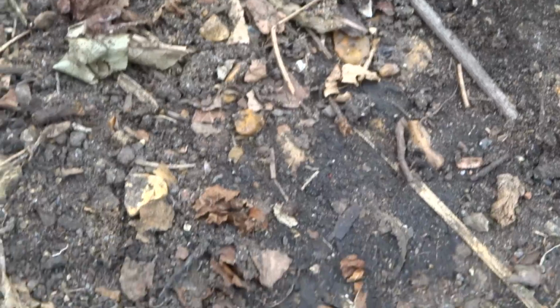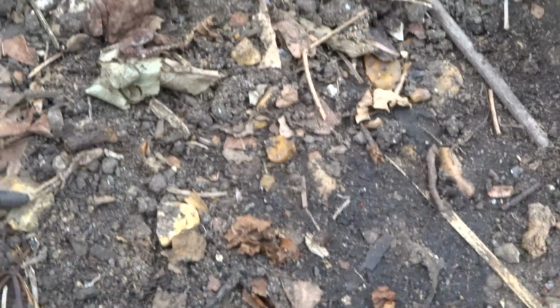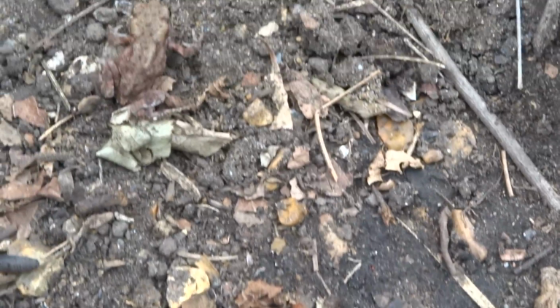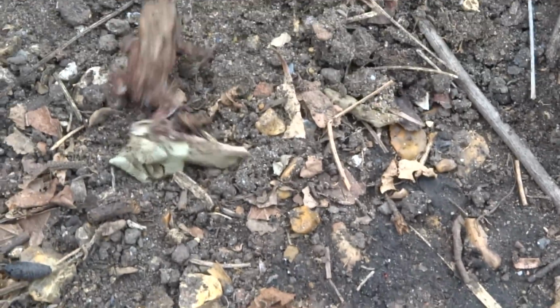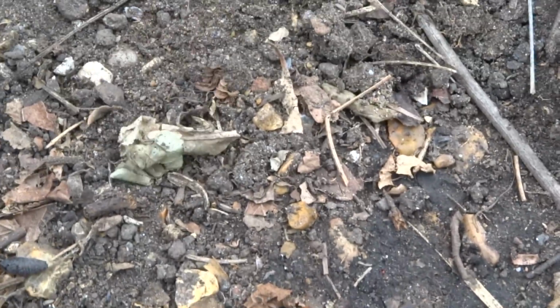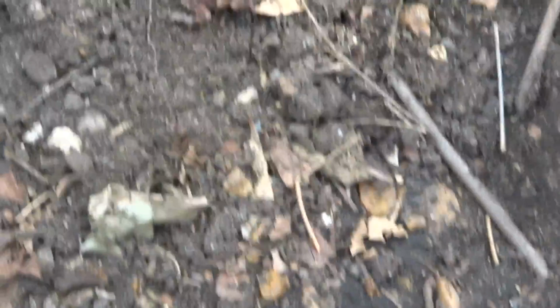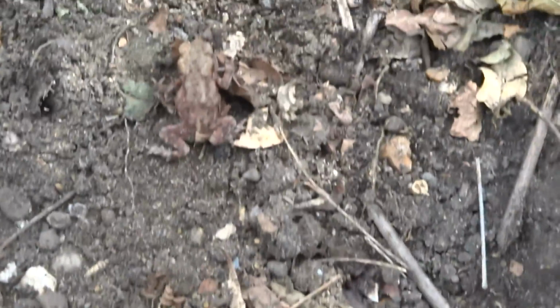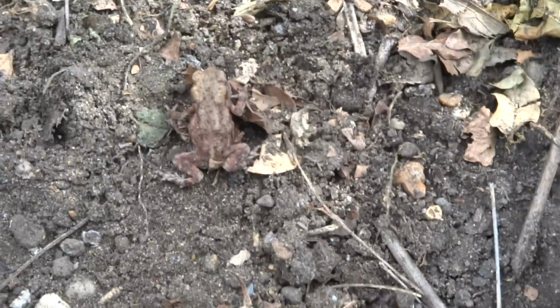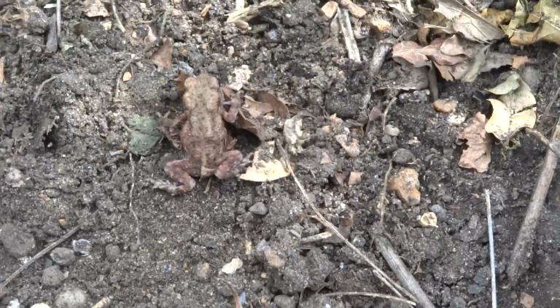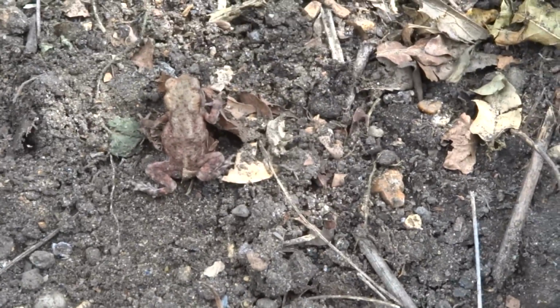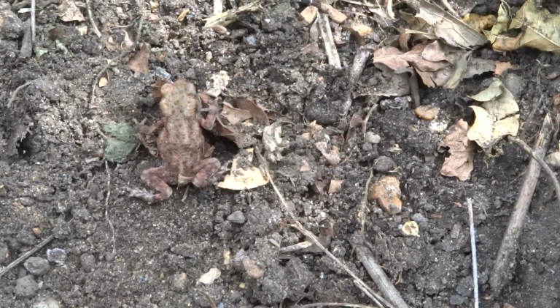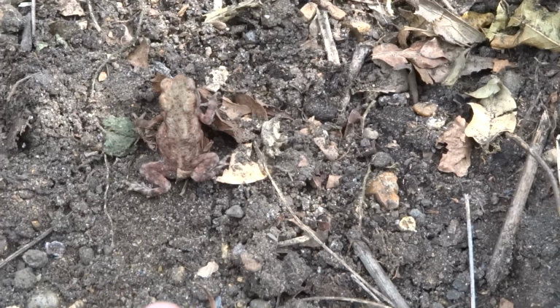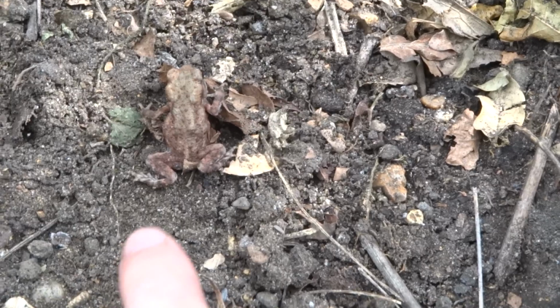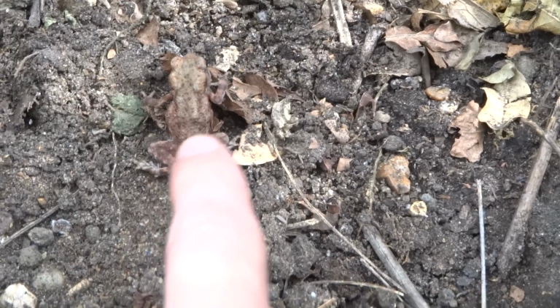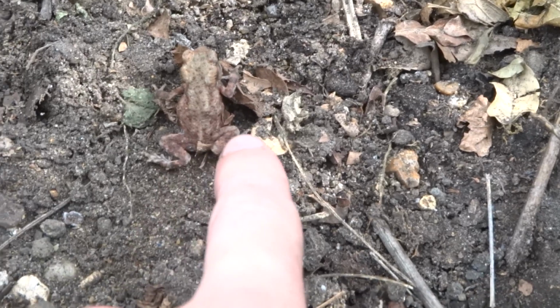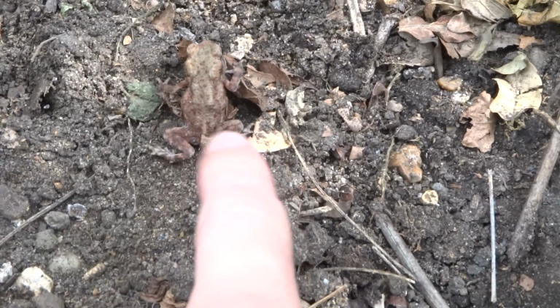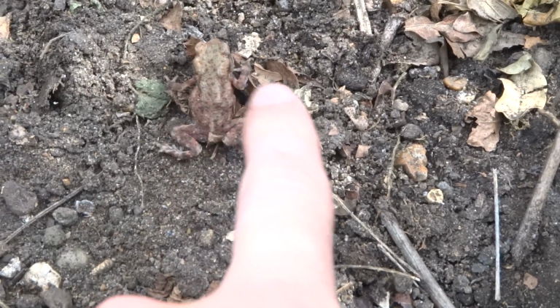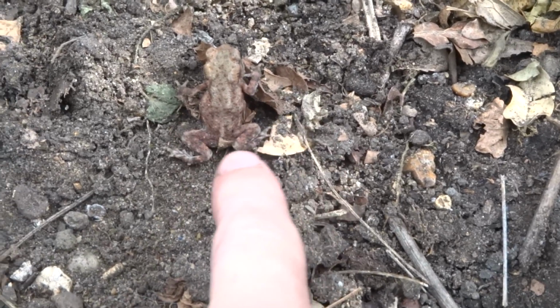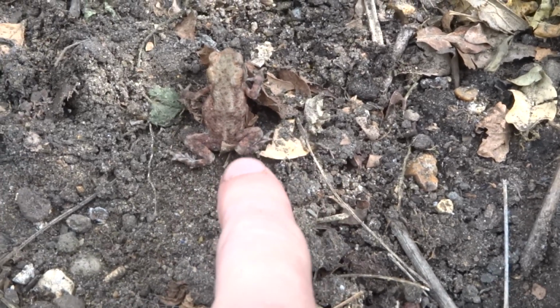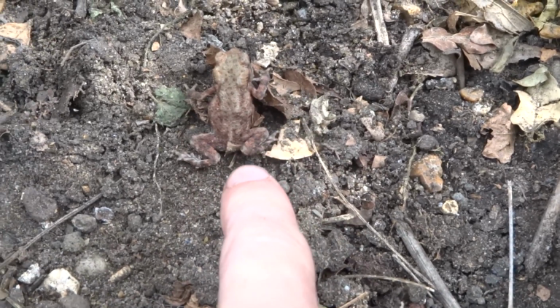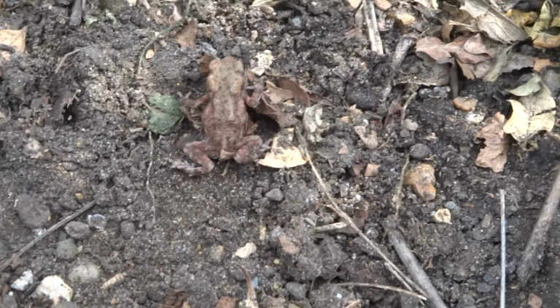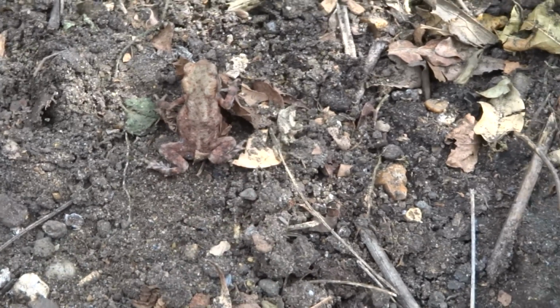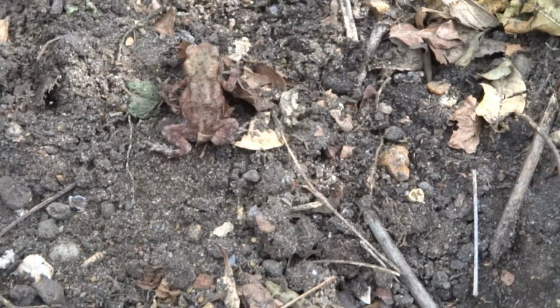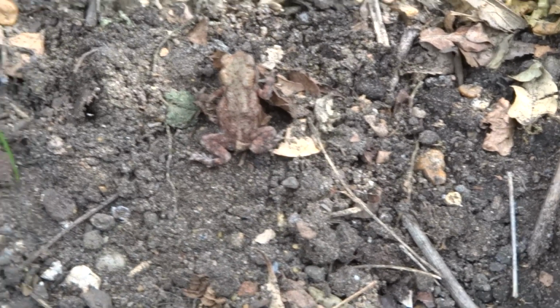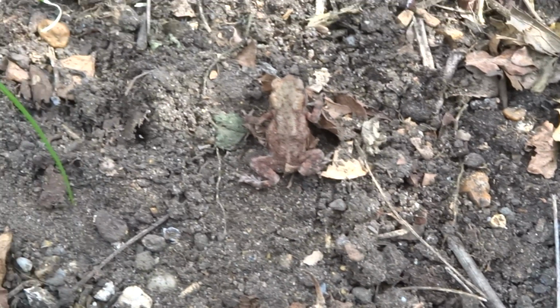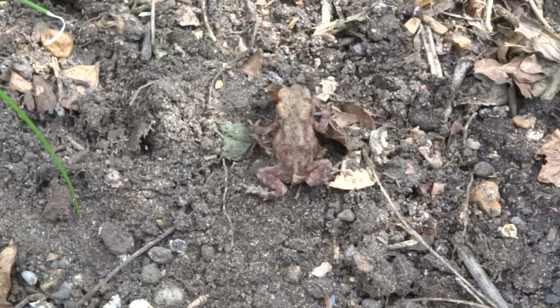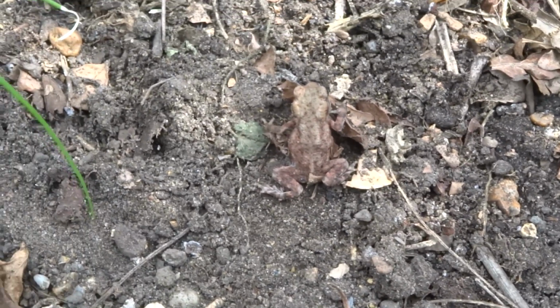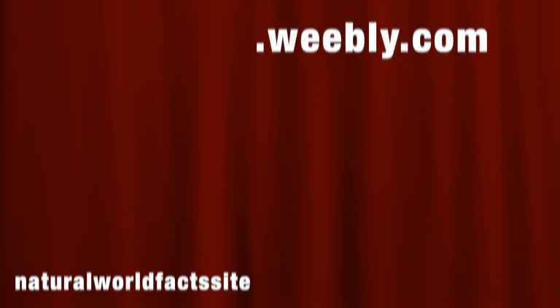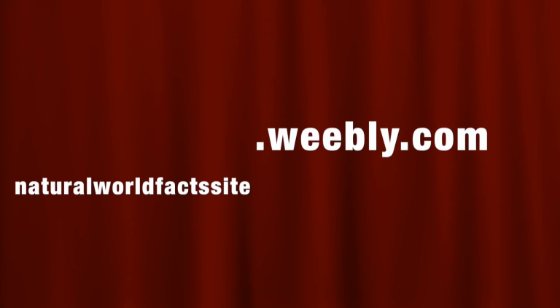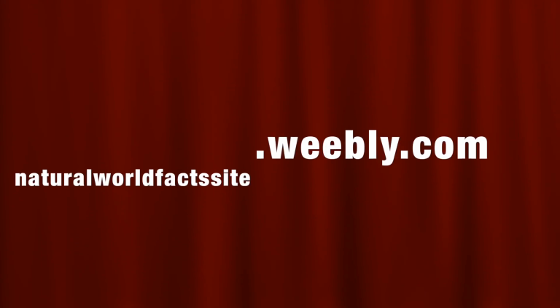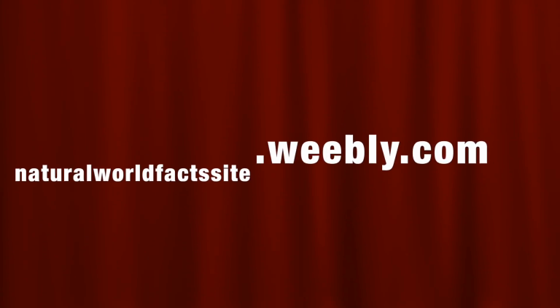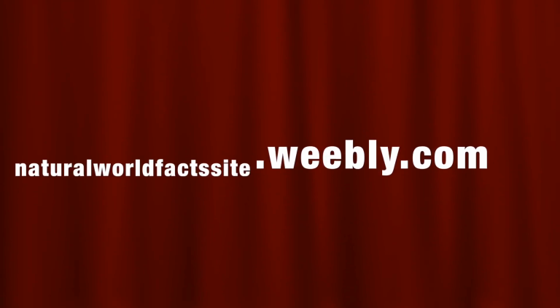I've just found a very small juvenile common toad. Their scientific name is Bufo bufo.